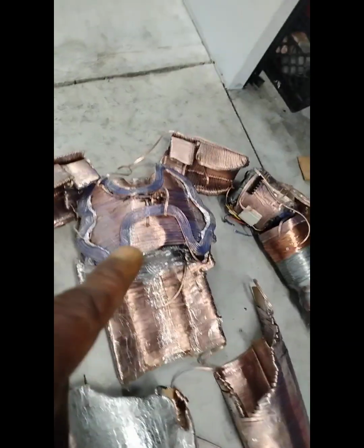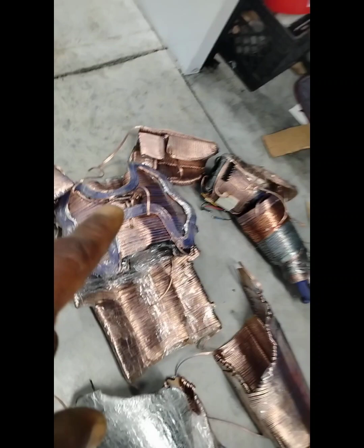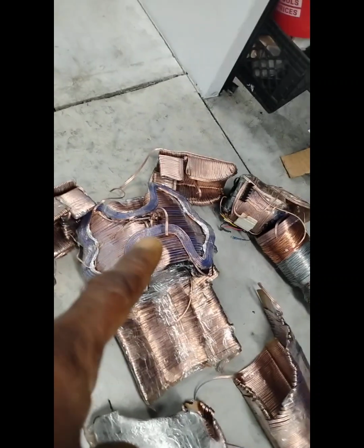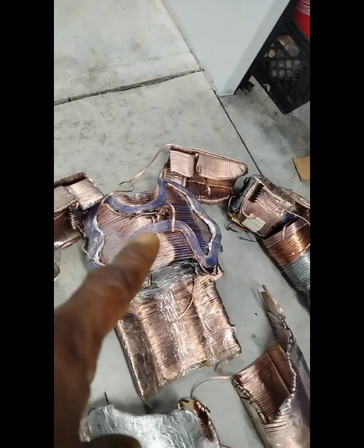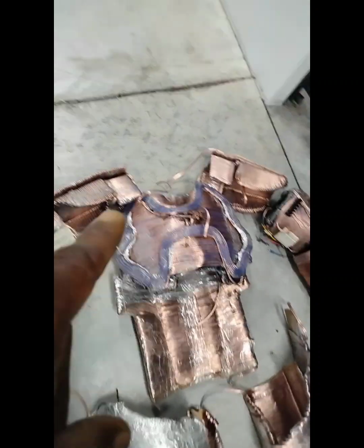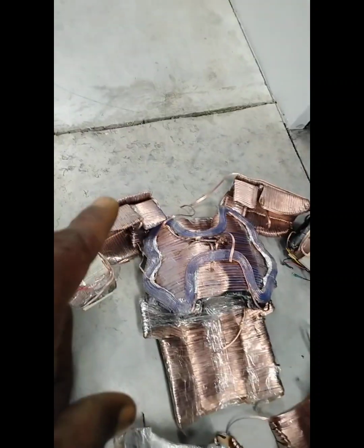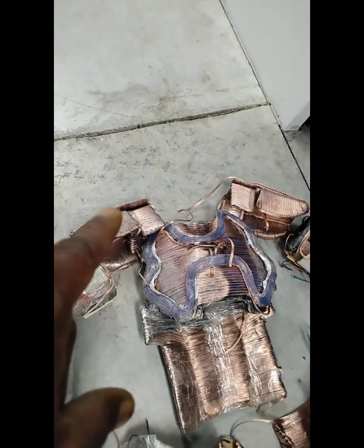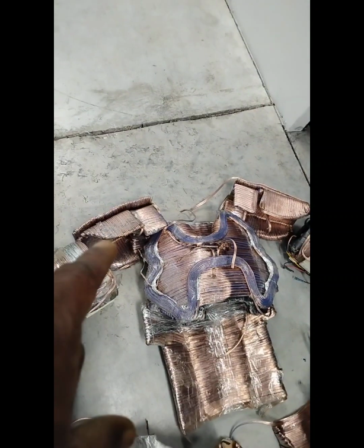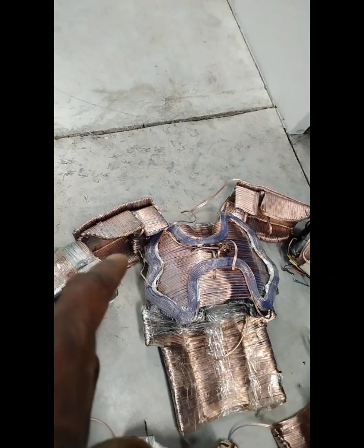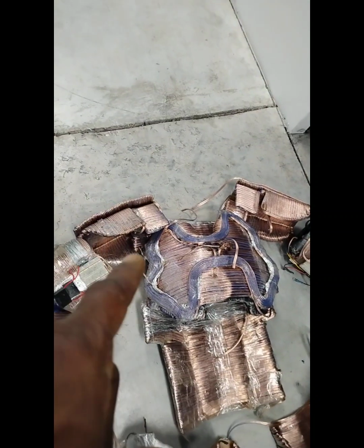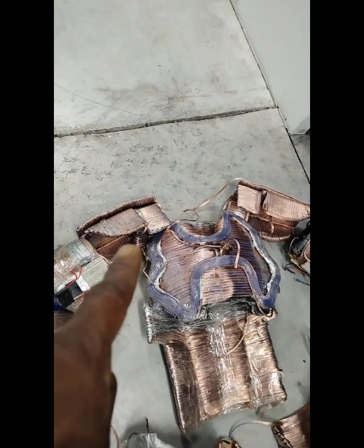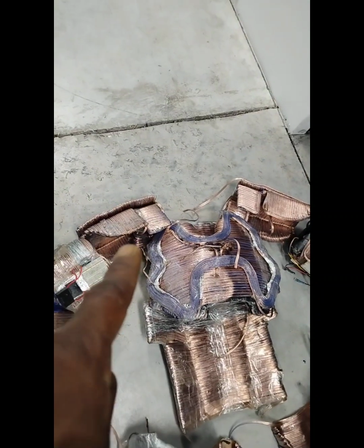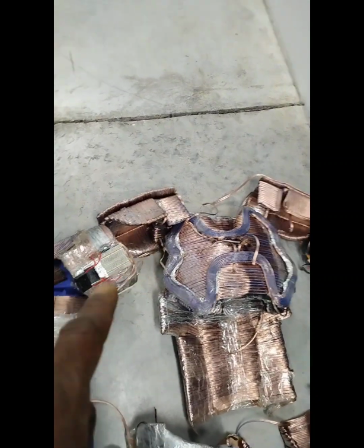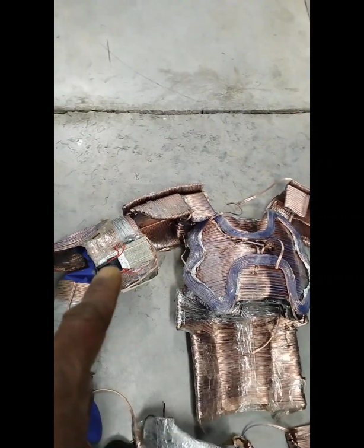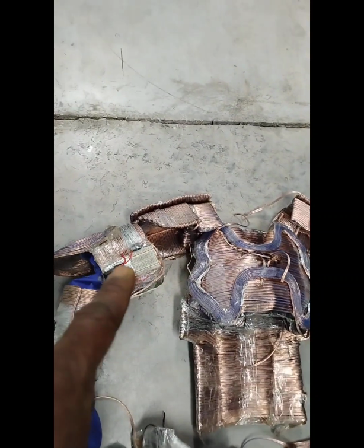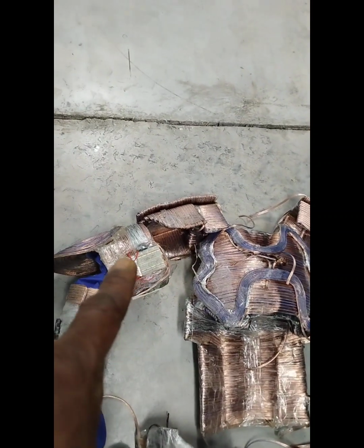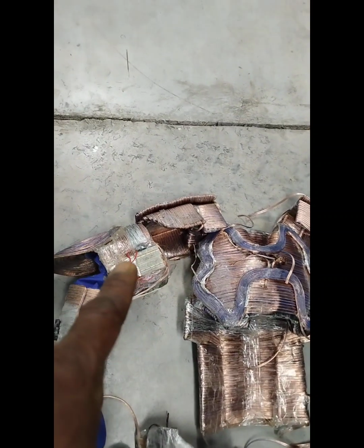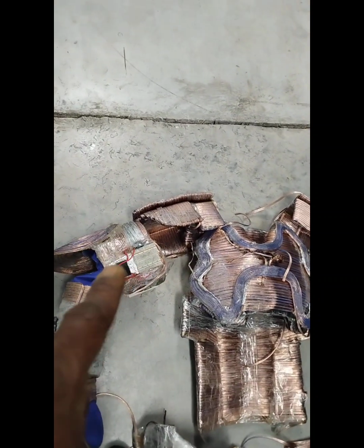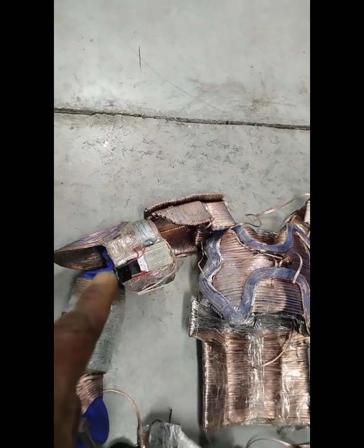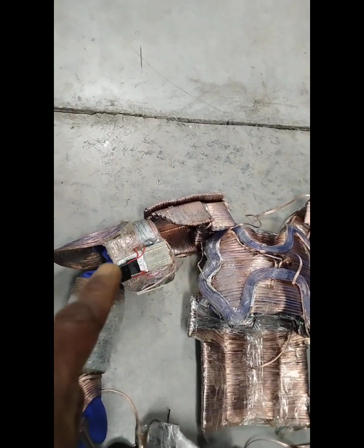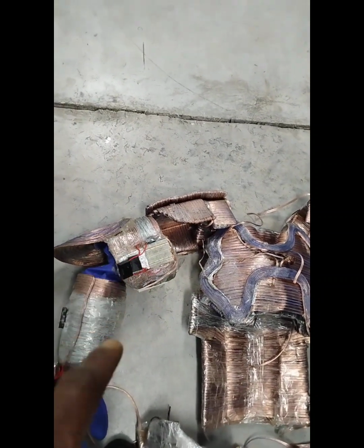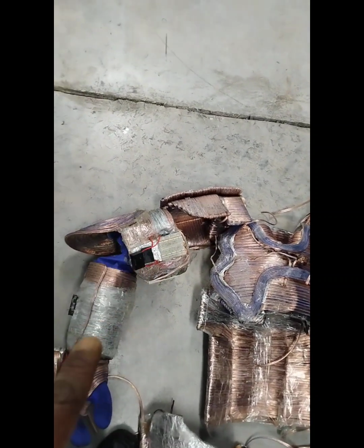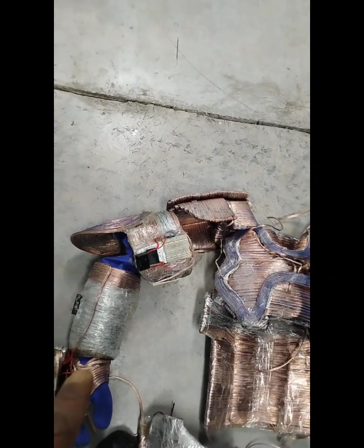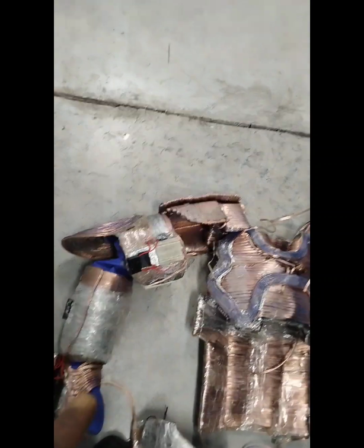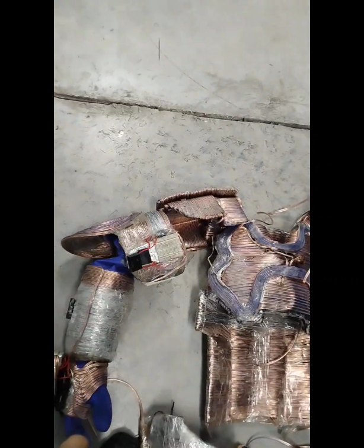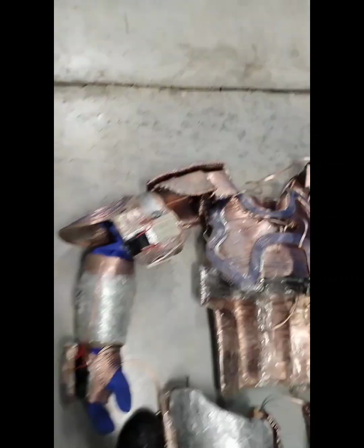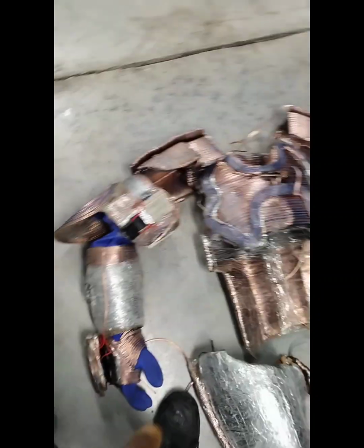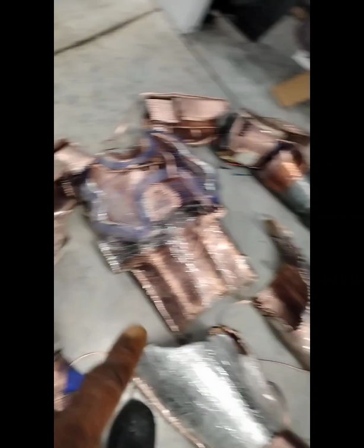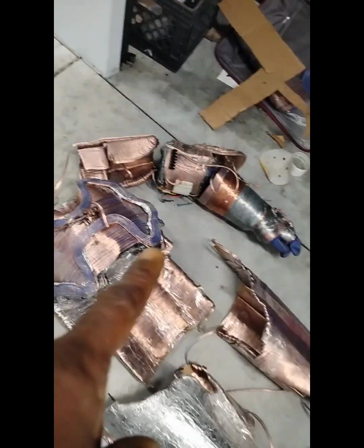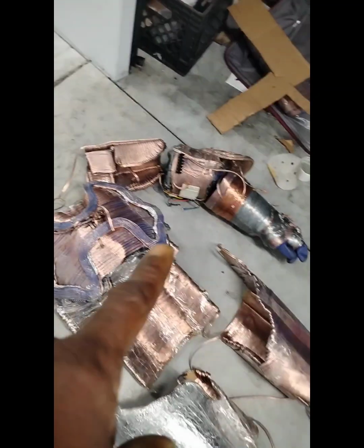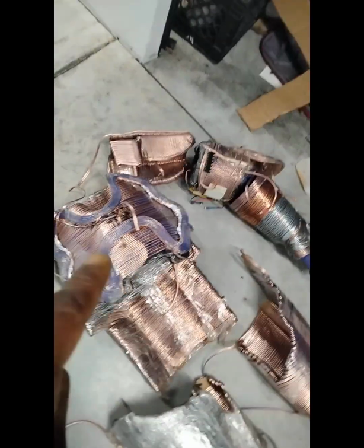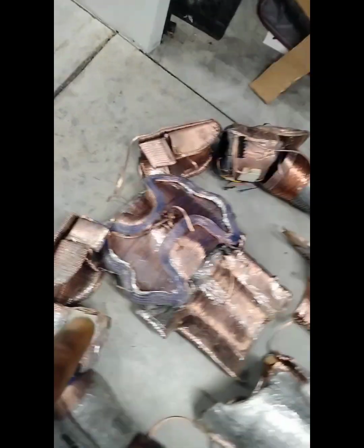The chest plate, the shoulder guards, the bicep, the tricep, the forearm, and that part.